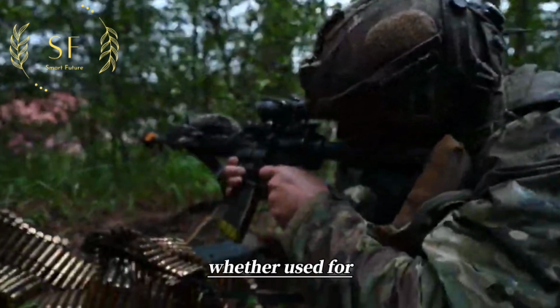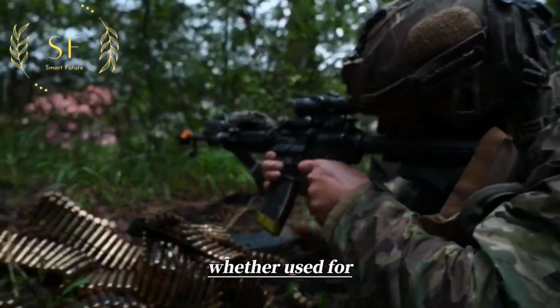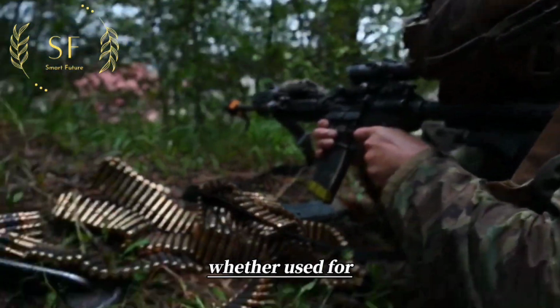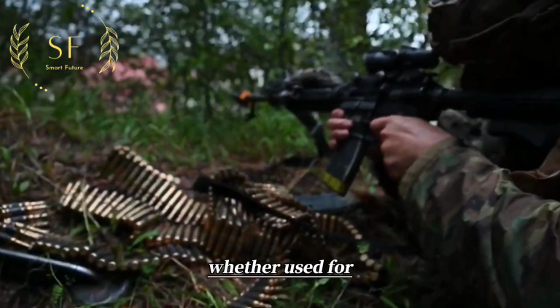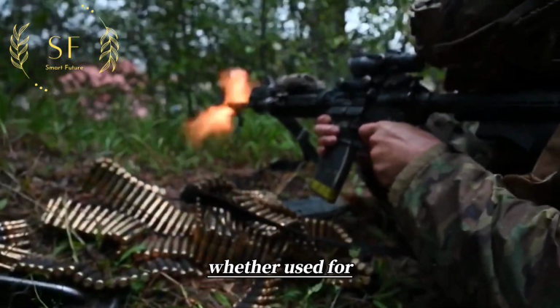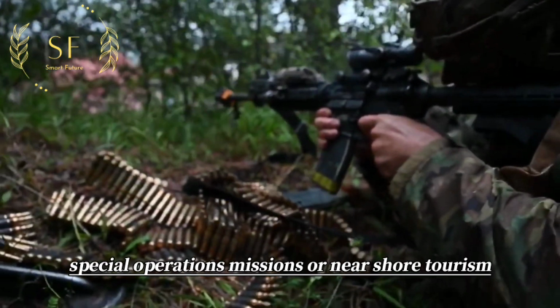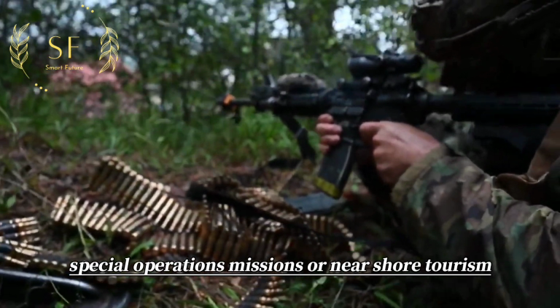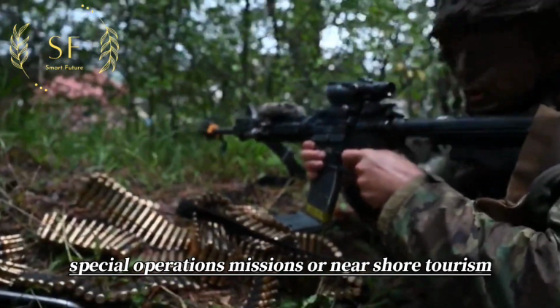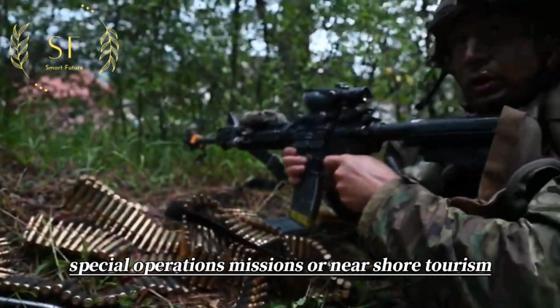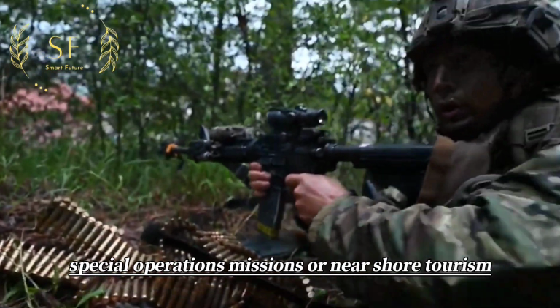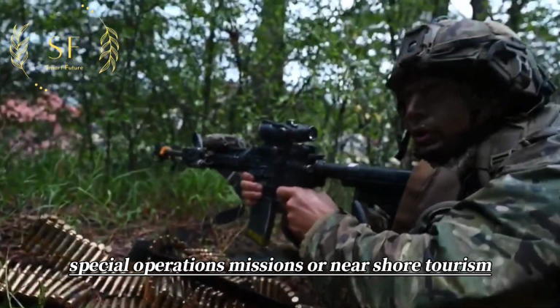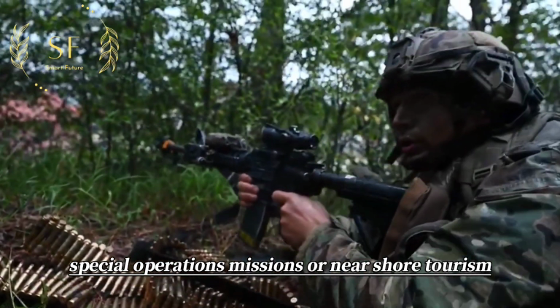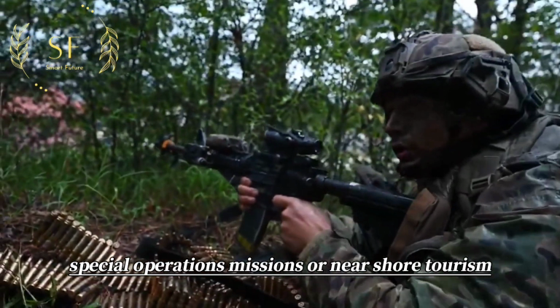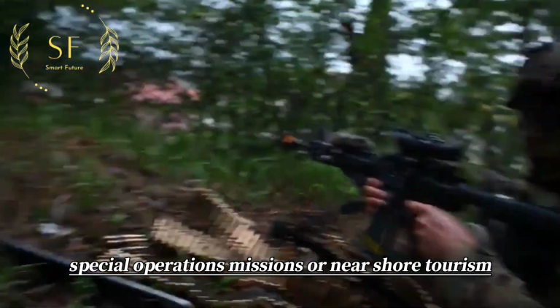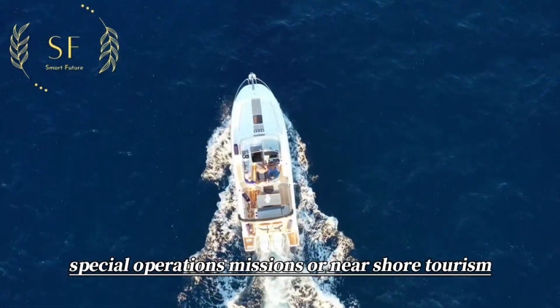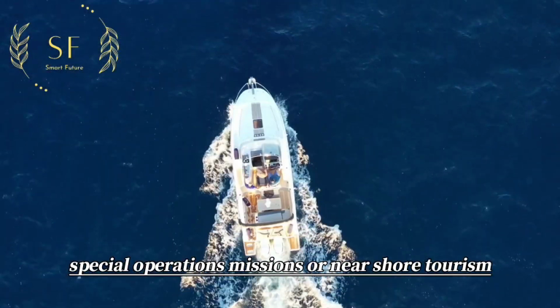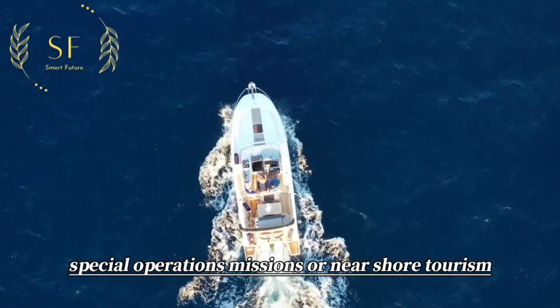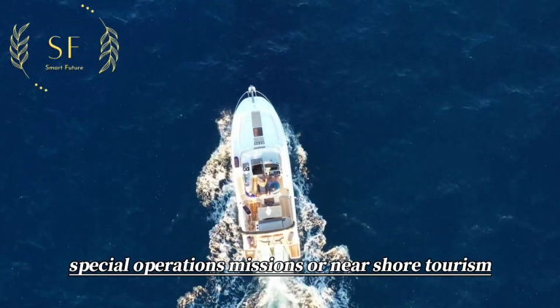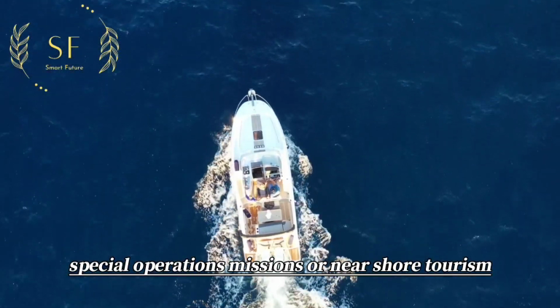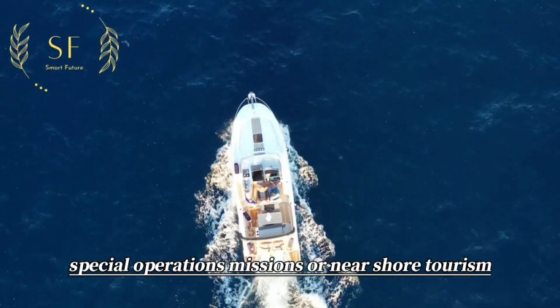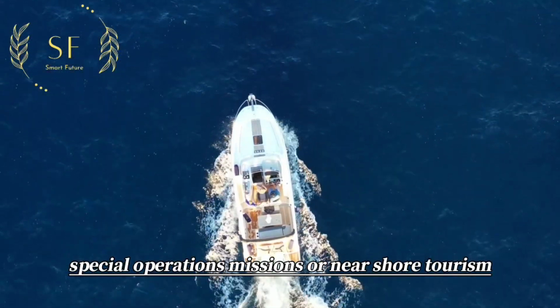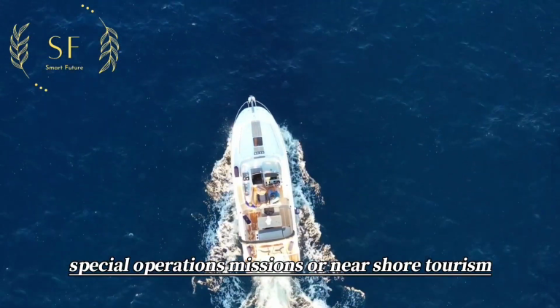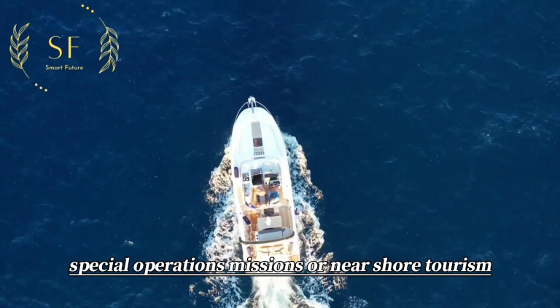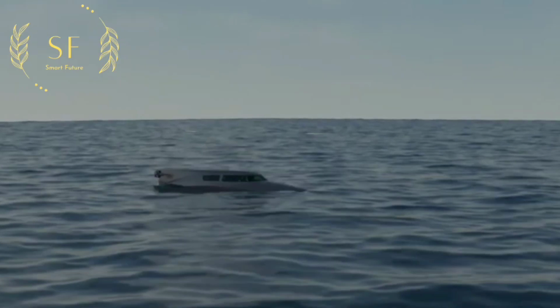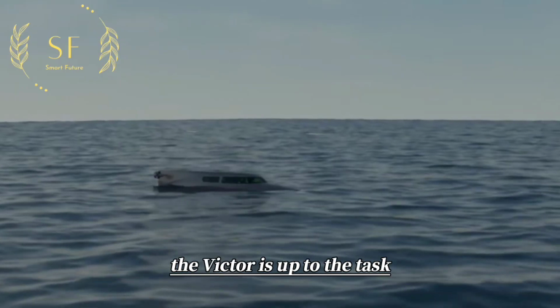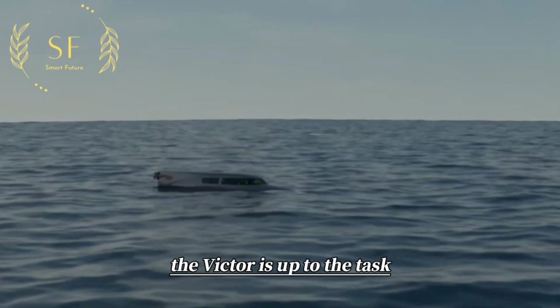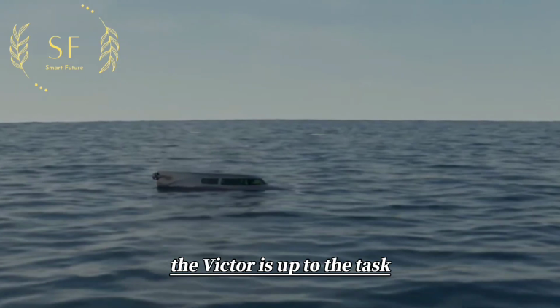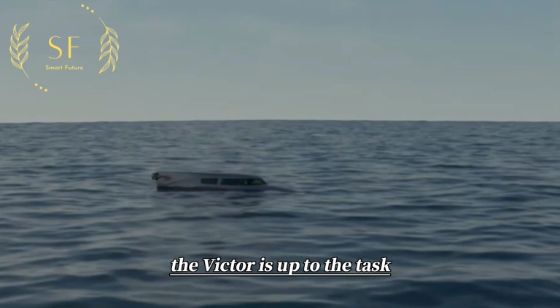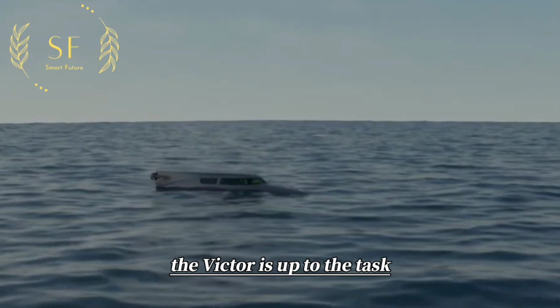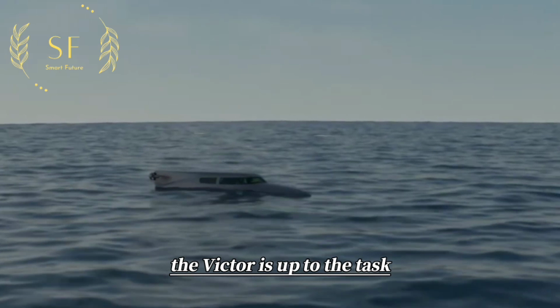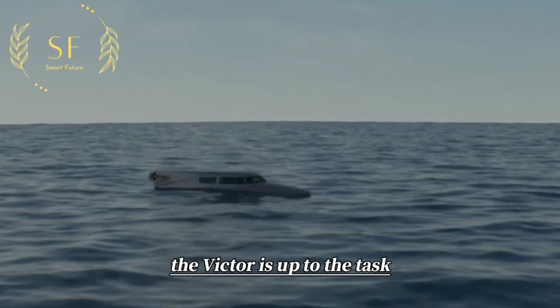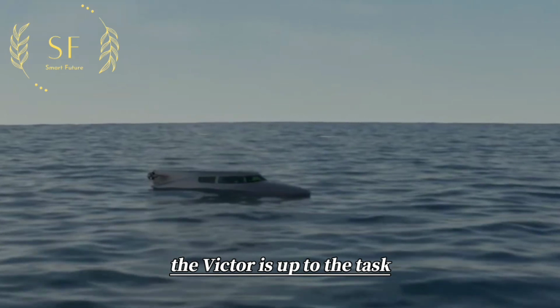Whether used for special operations missions or near-shore tourism, the Victor is up to the task.